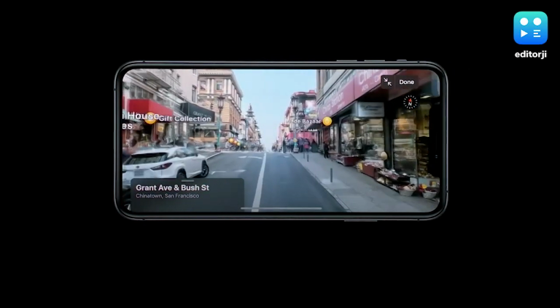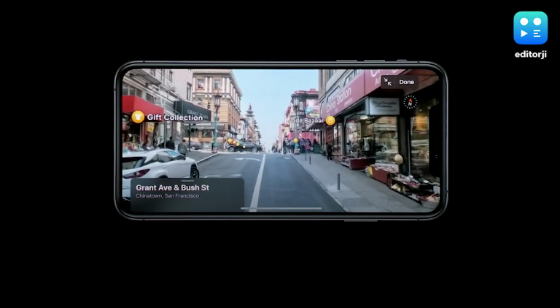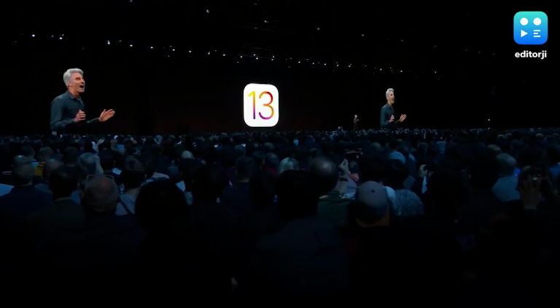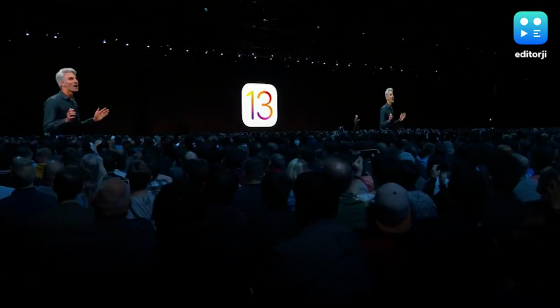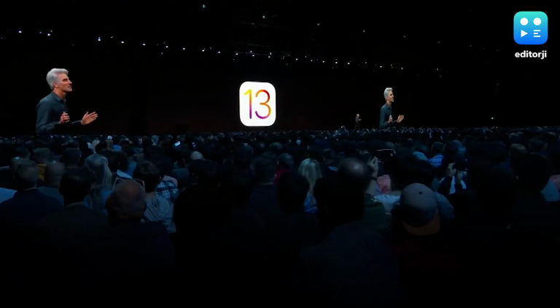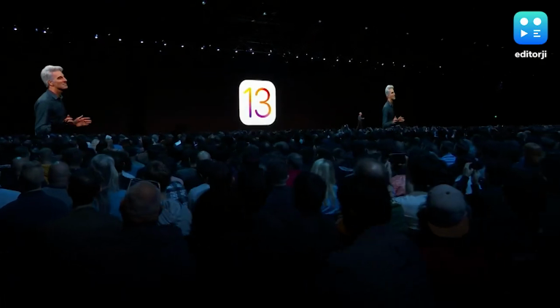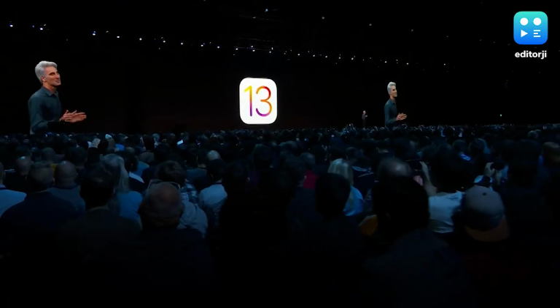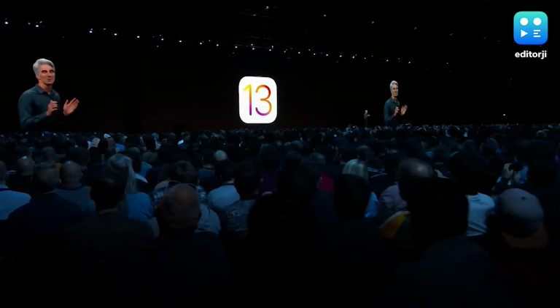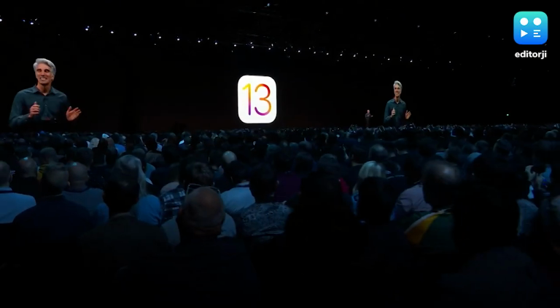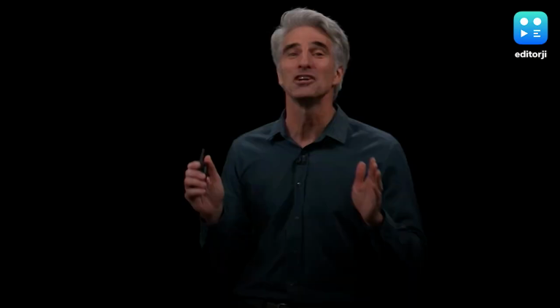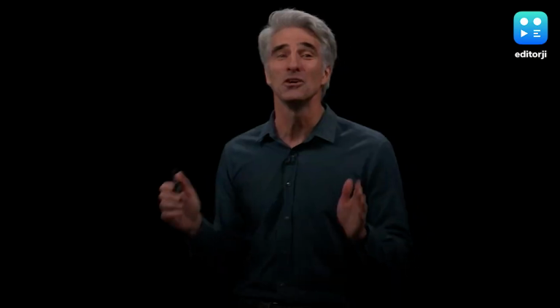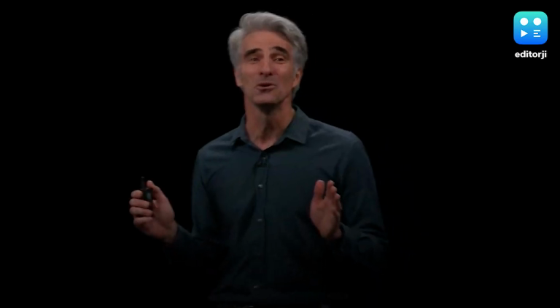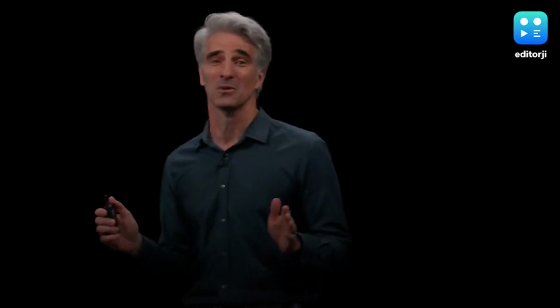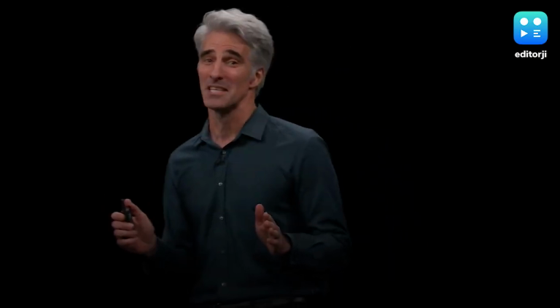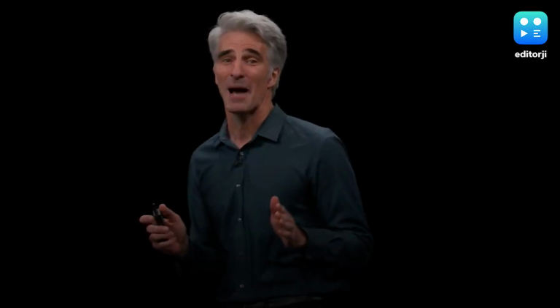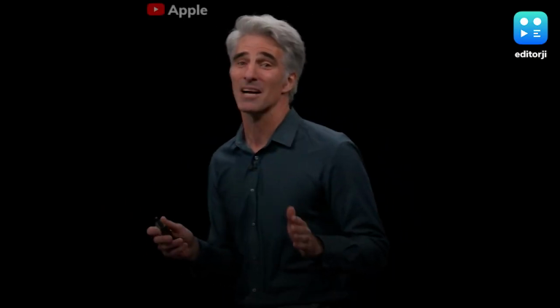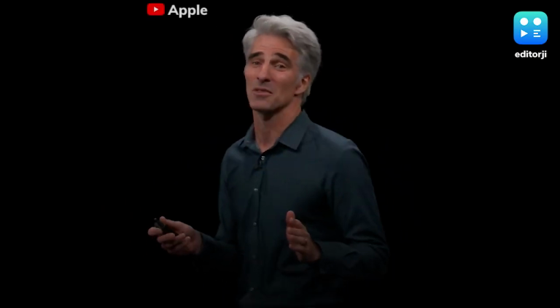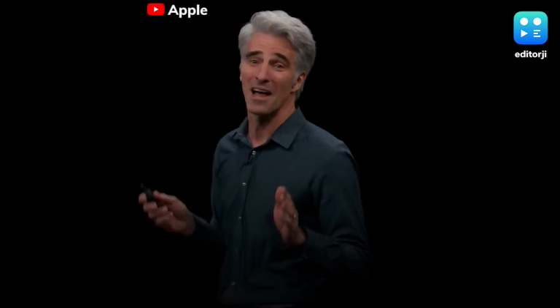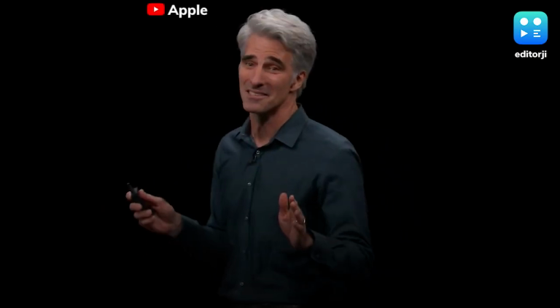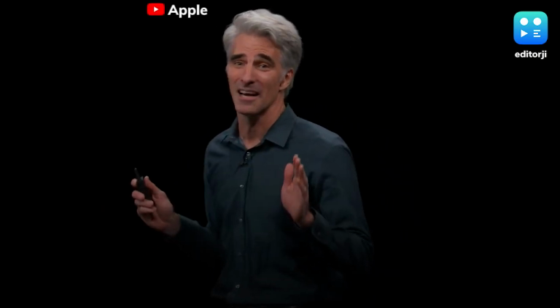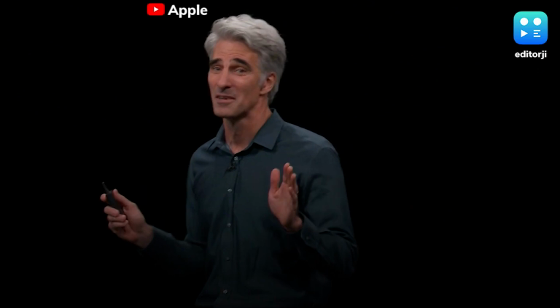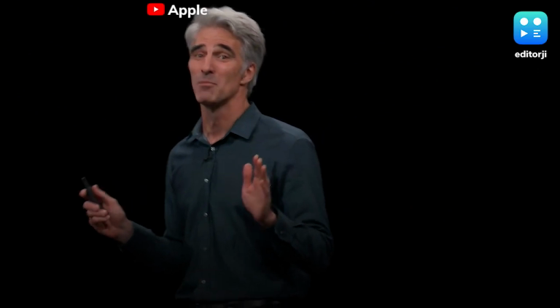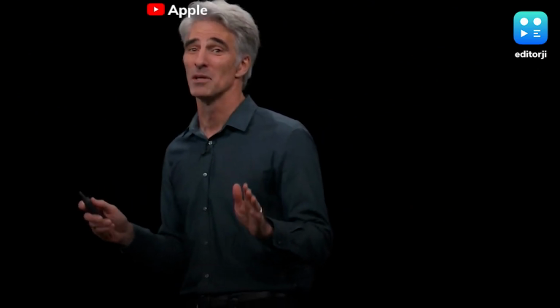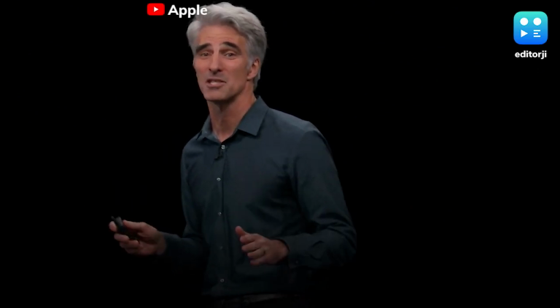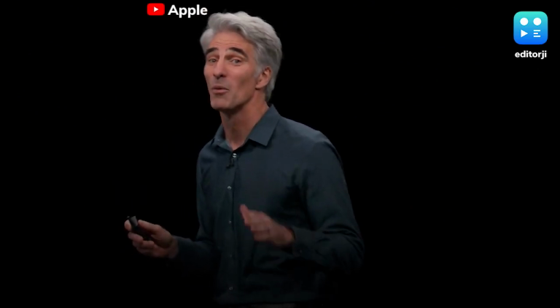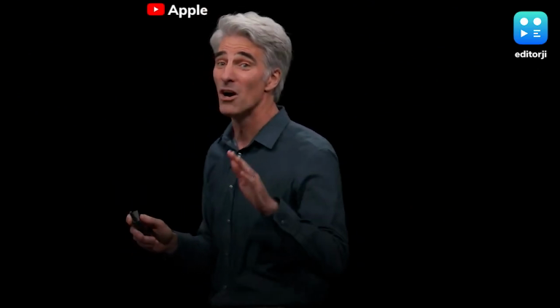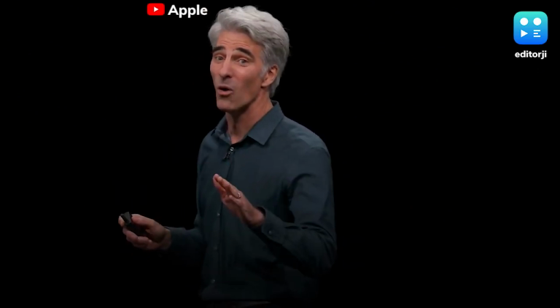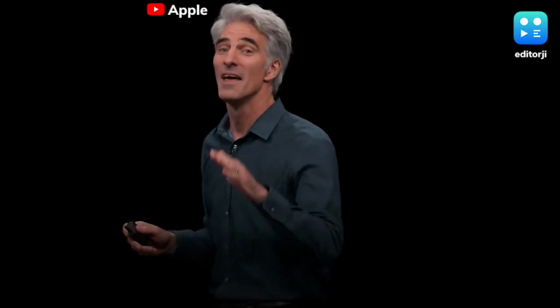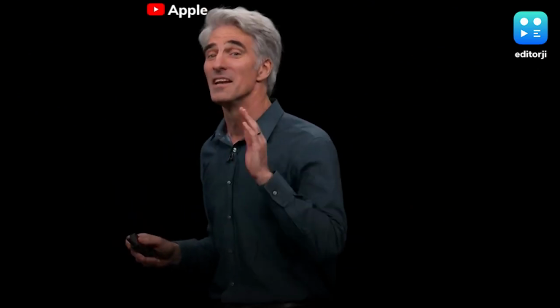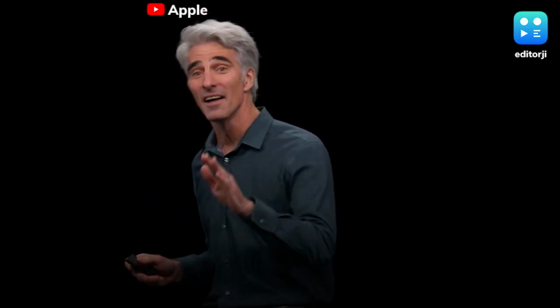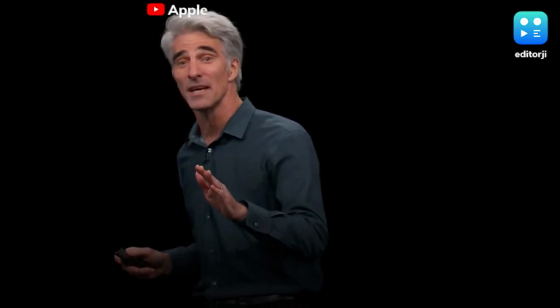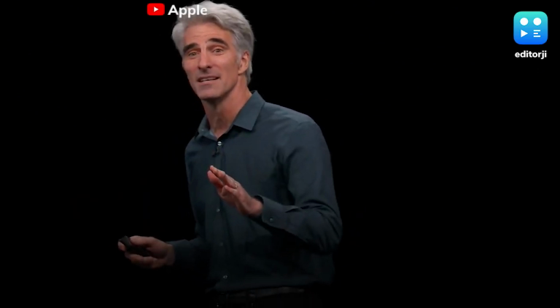The company says iOS 13 beta version for developers is already available to test out, while the public beta will launch in July.